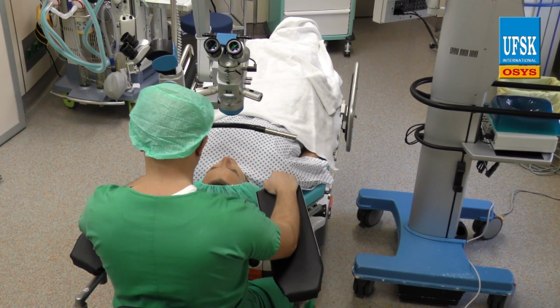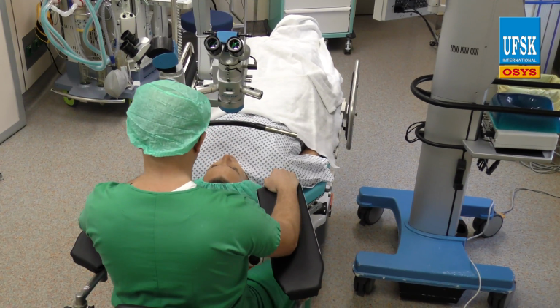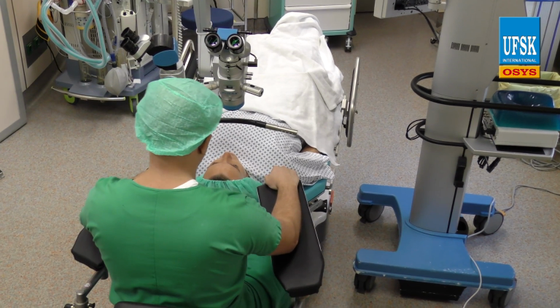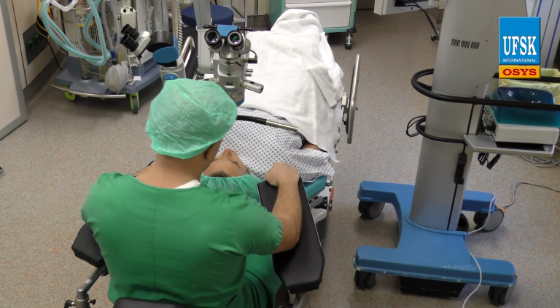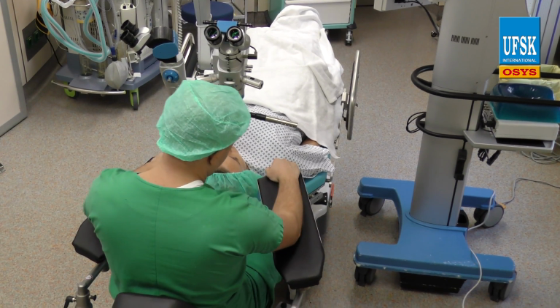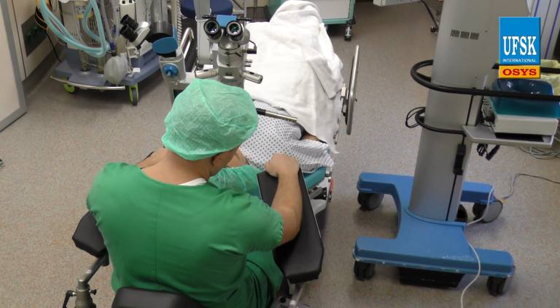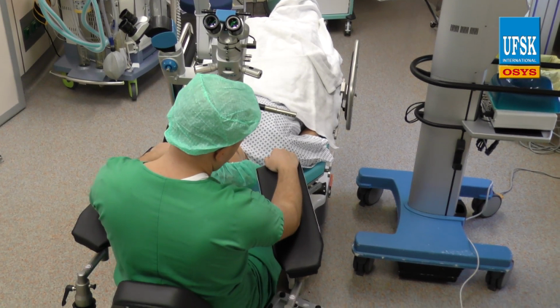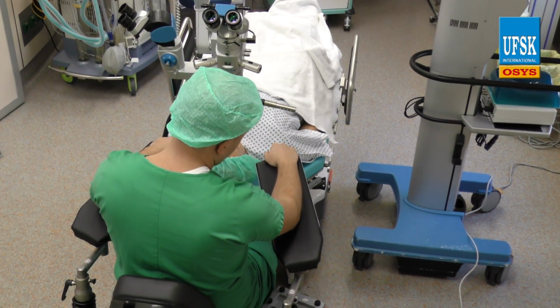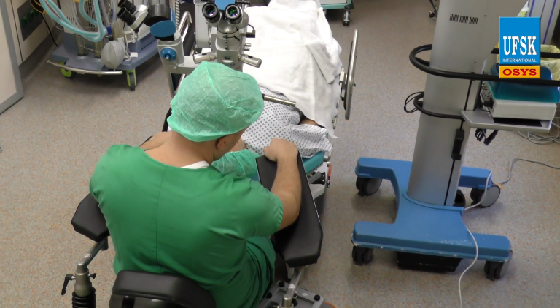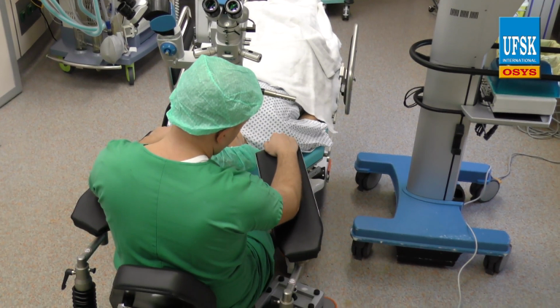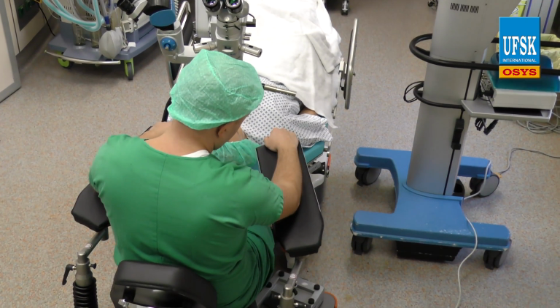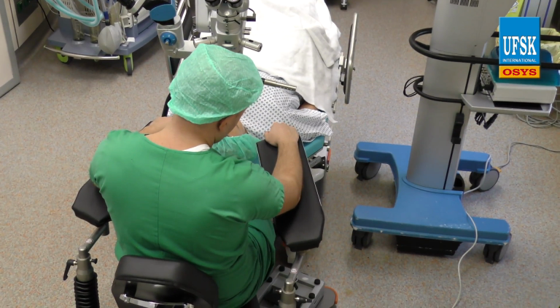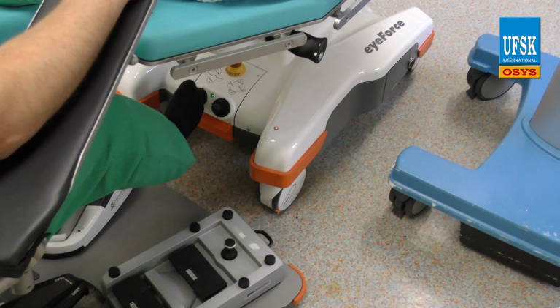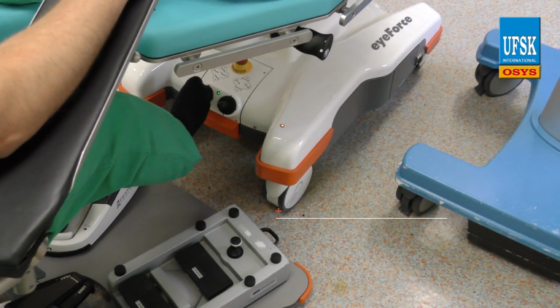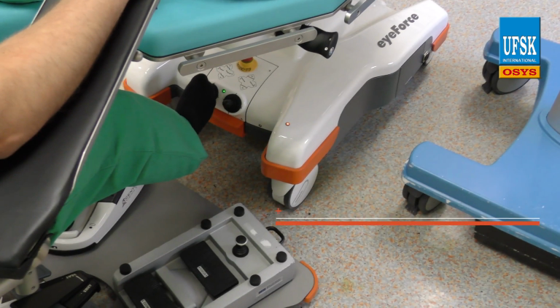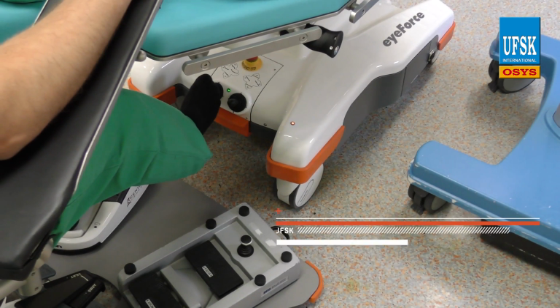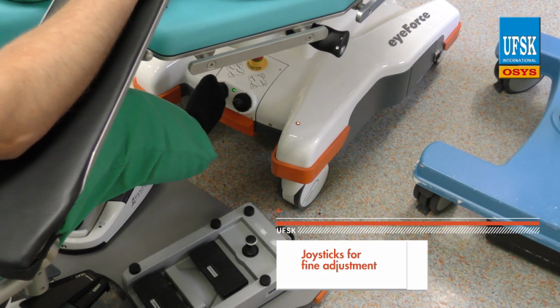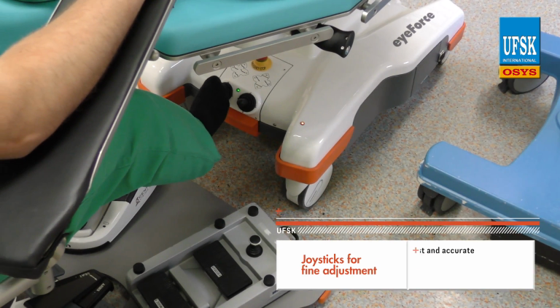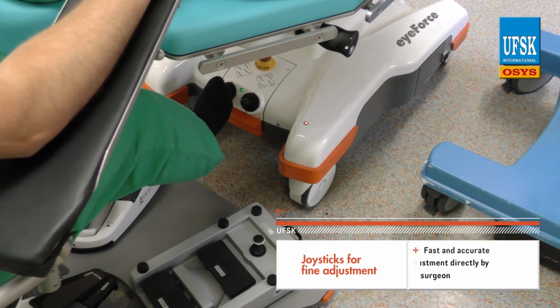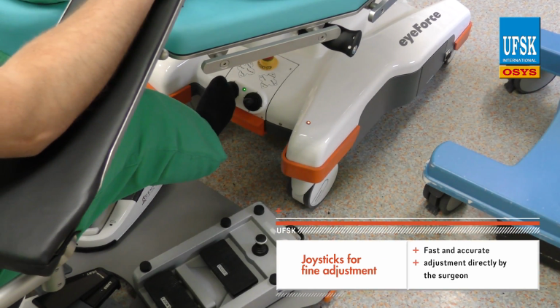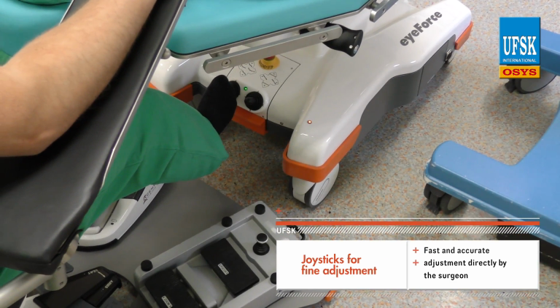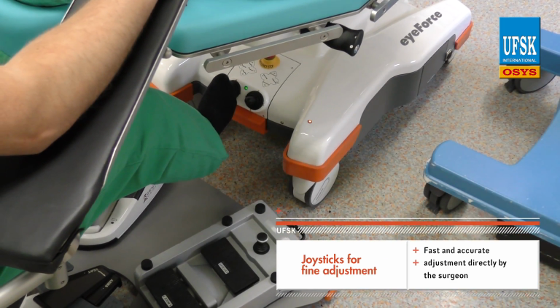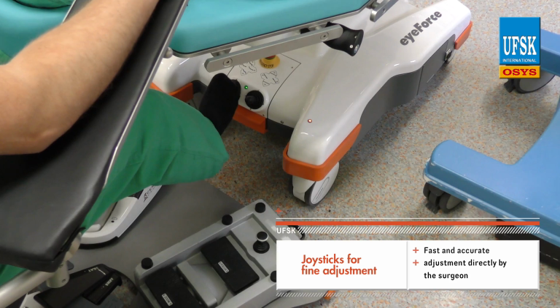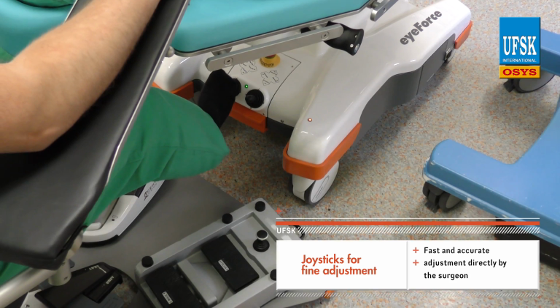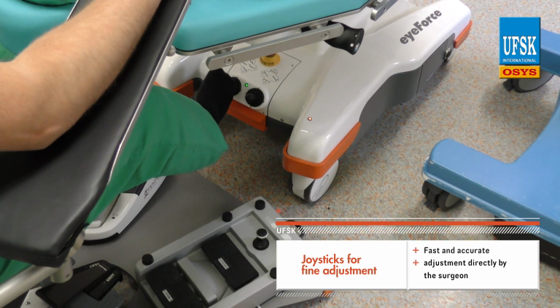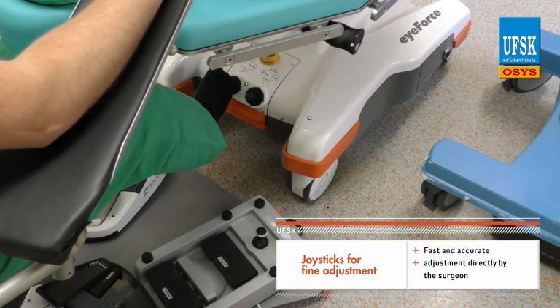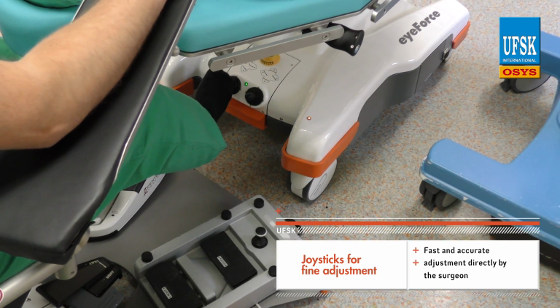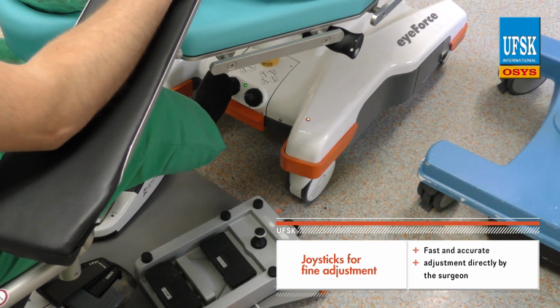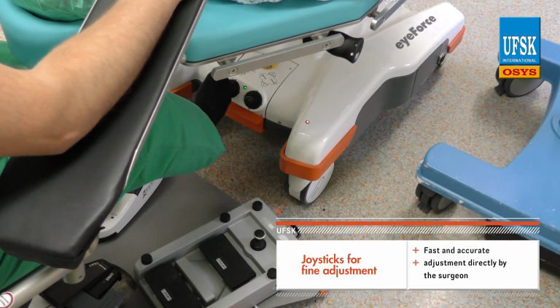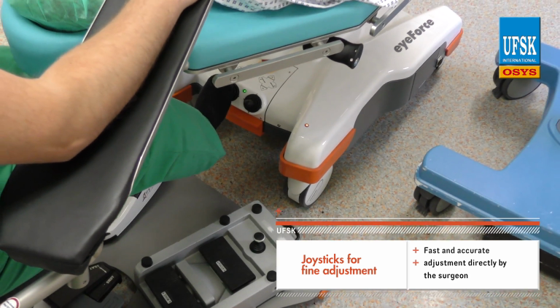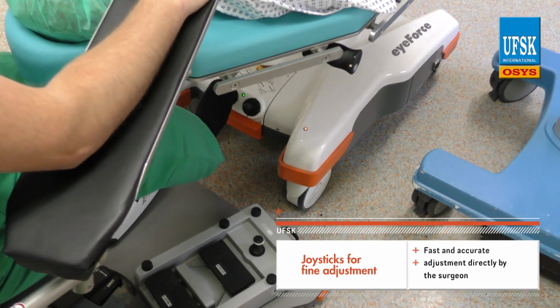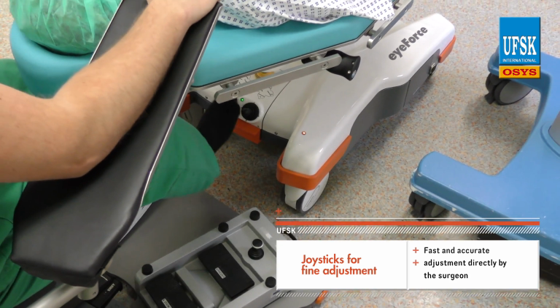The surgeon additionally has the option of micro-adjusting the iForce with a standard included joystick.